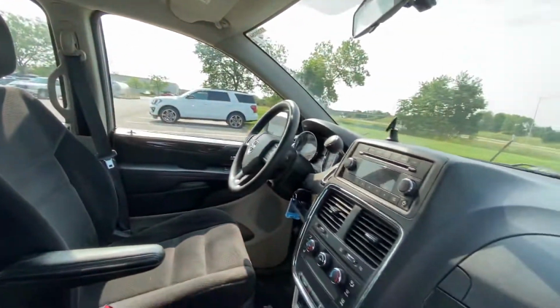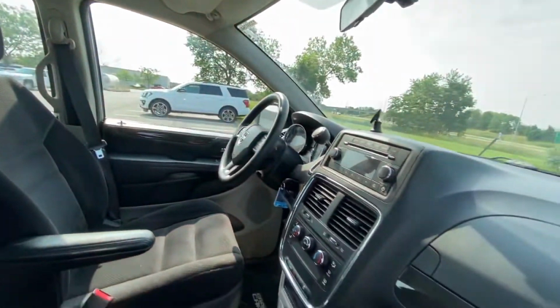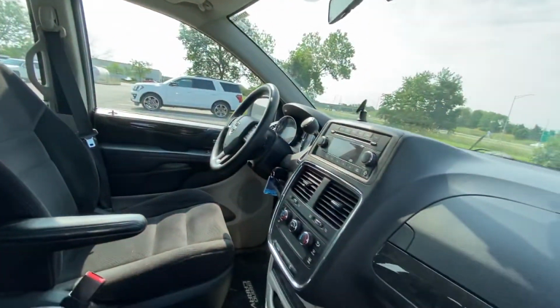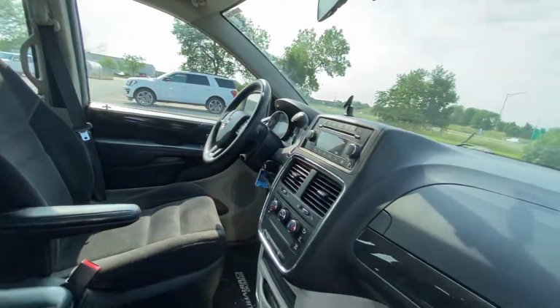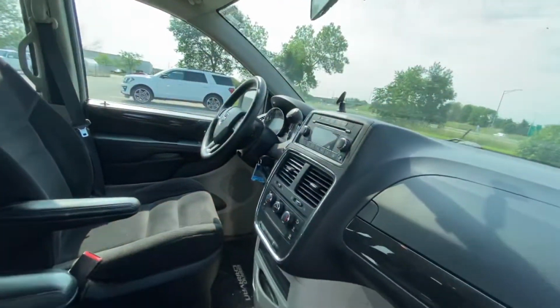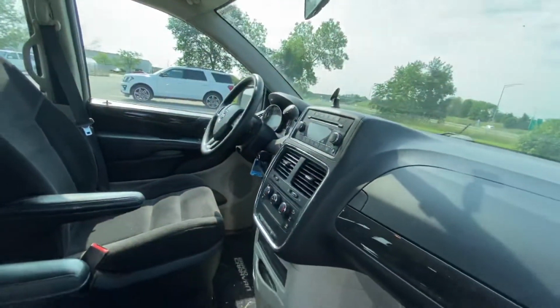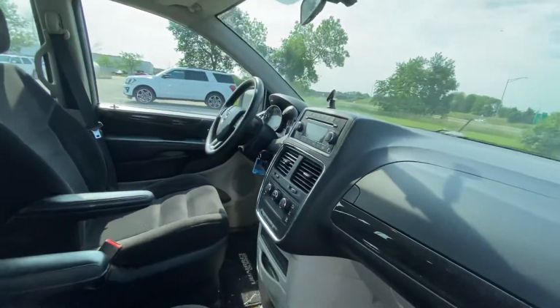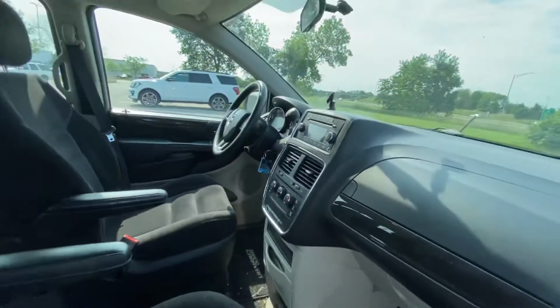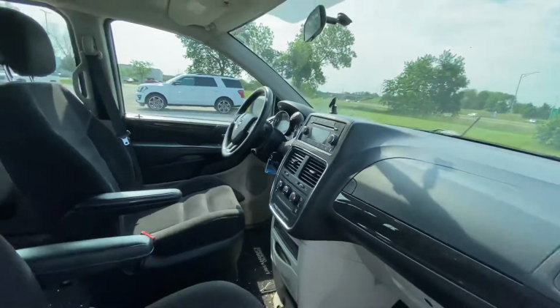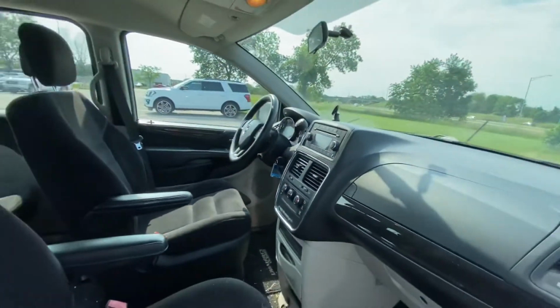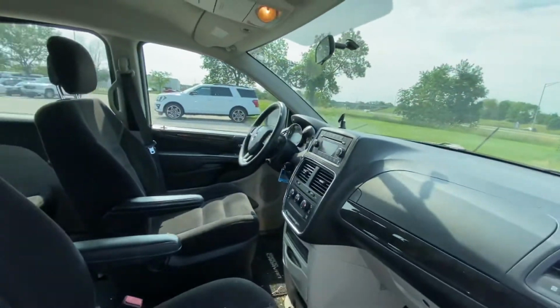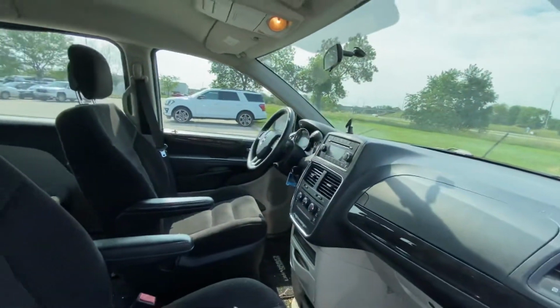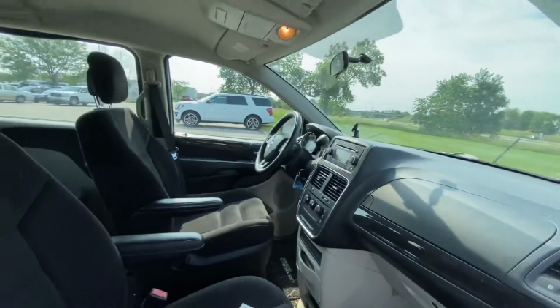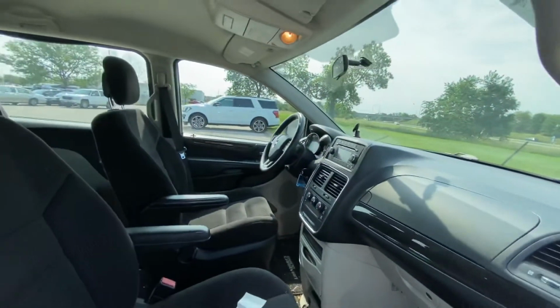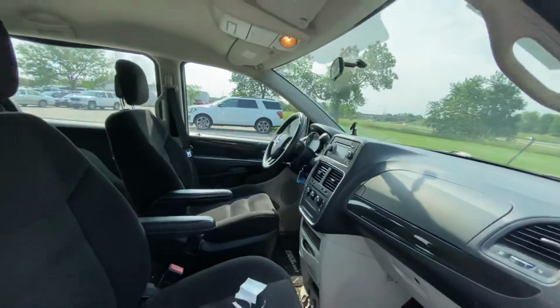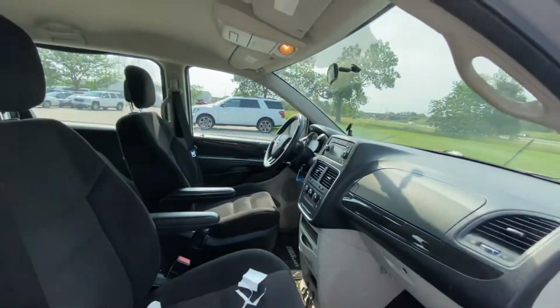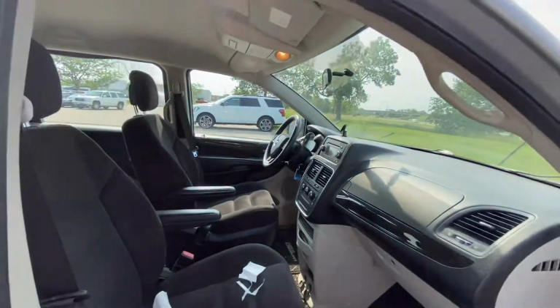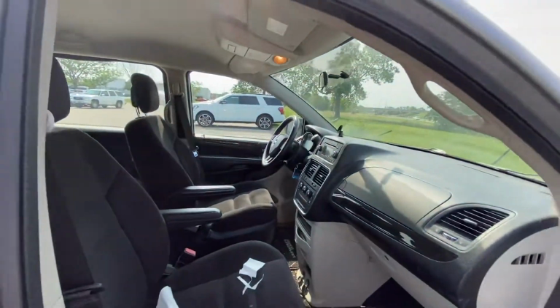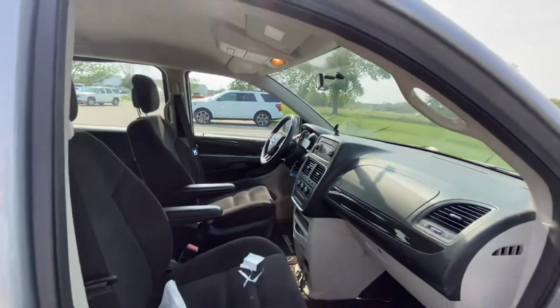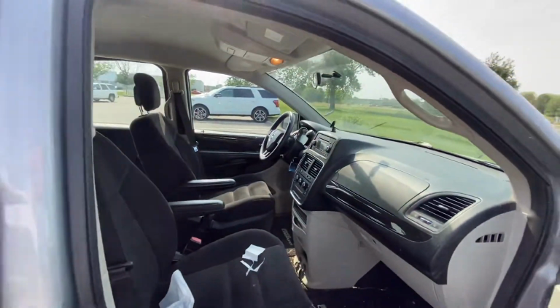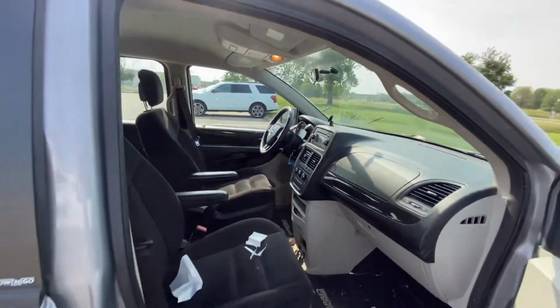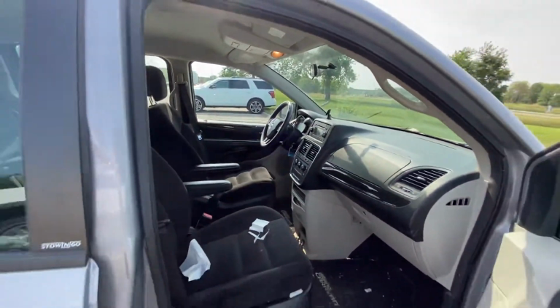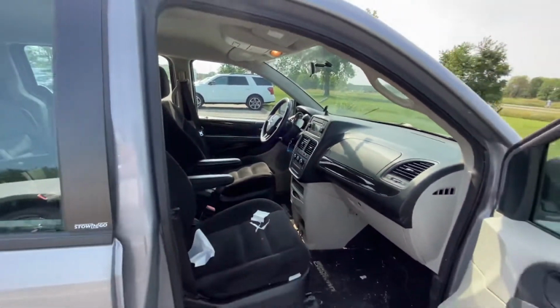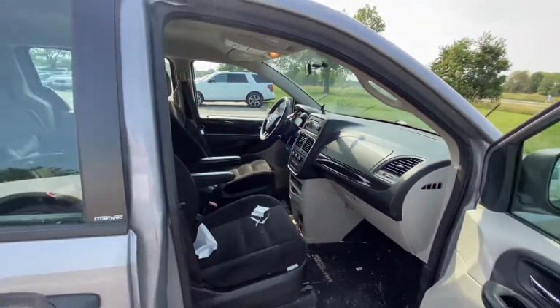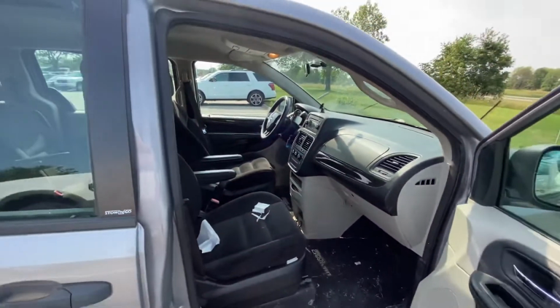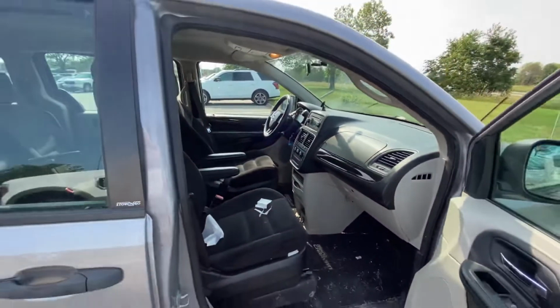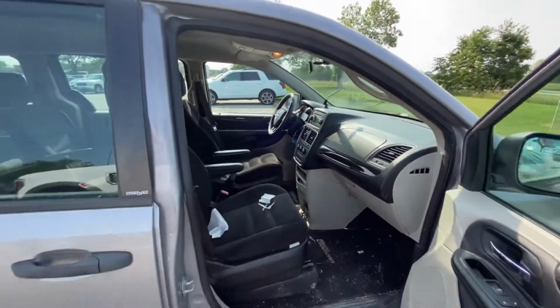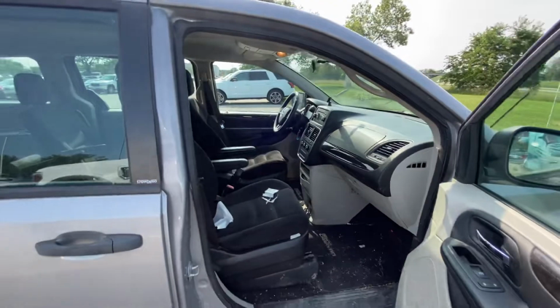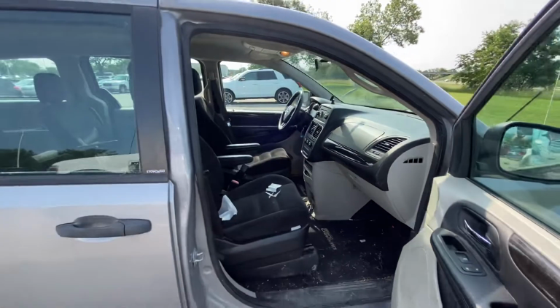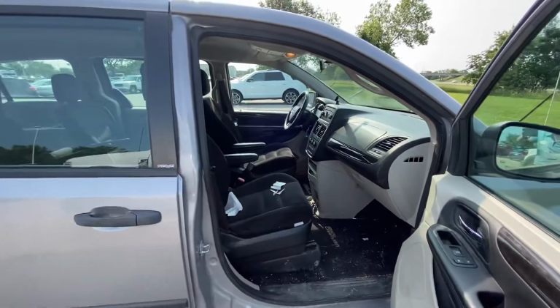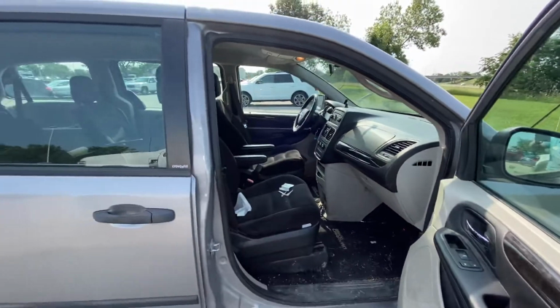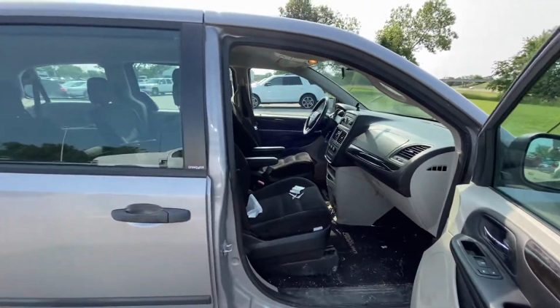Hopefully this gives you a good look at our 2014 Grand Caravan. Thanks Ryan.